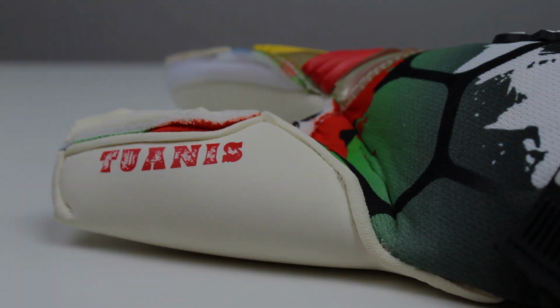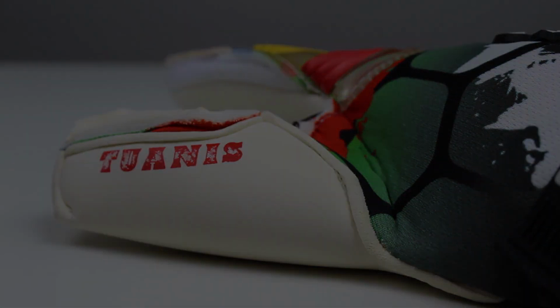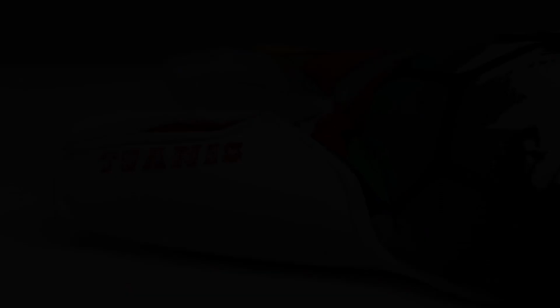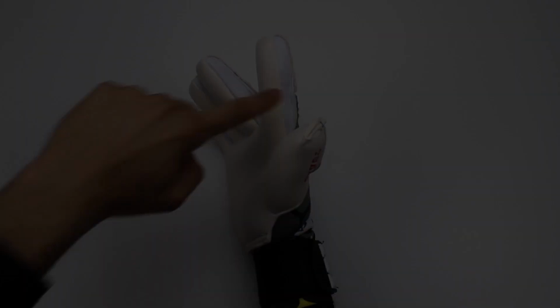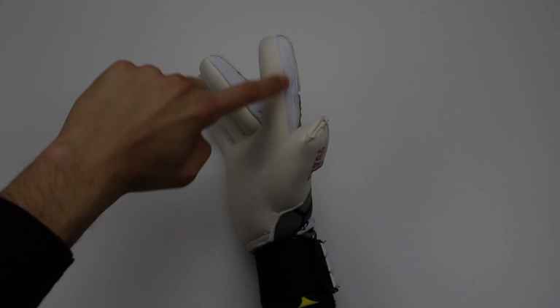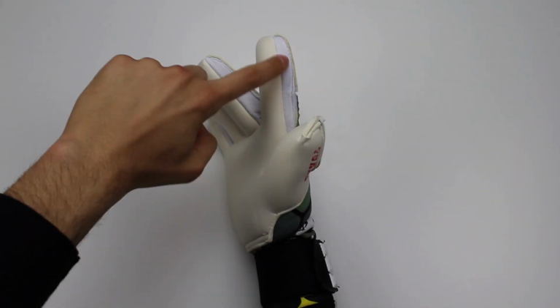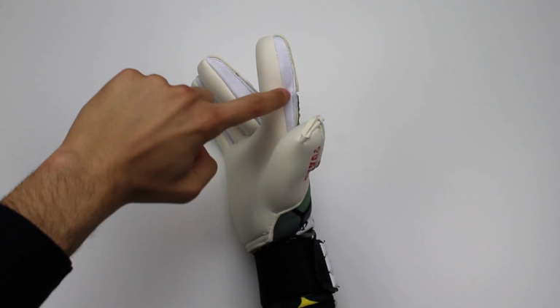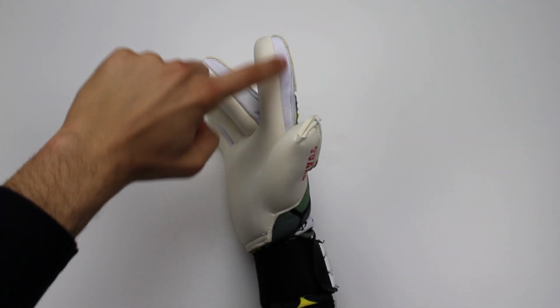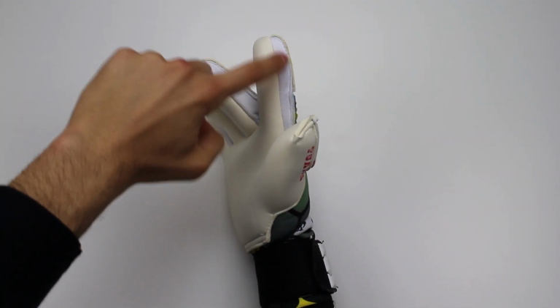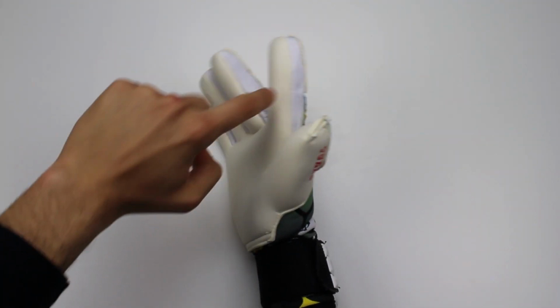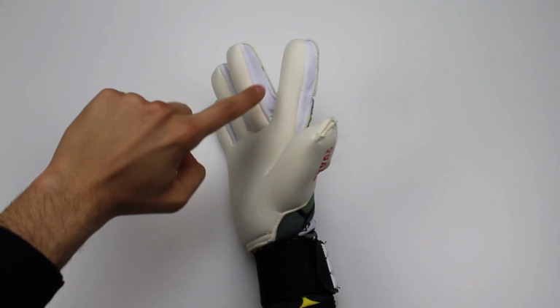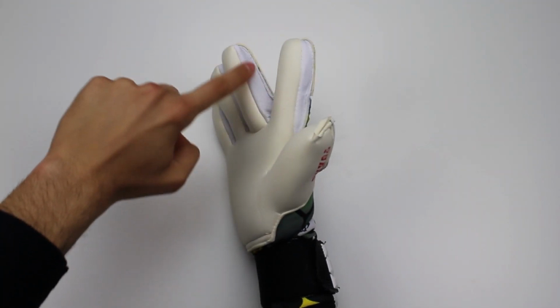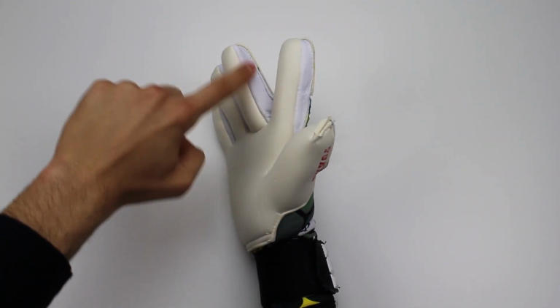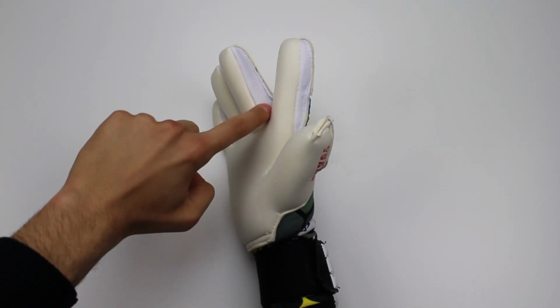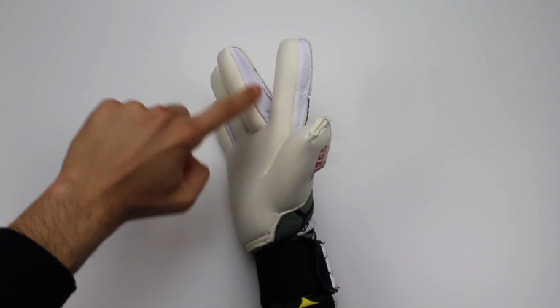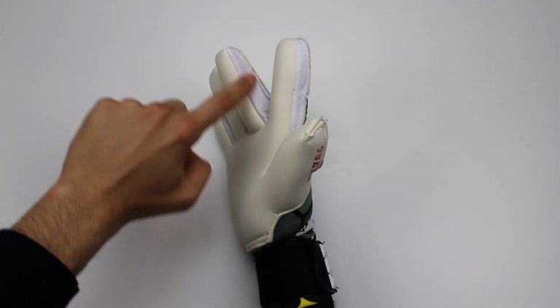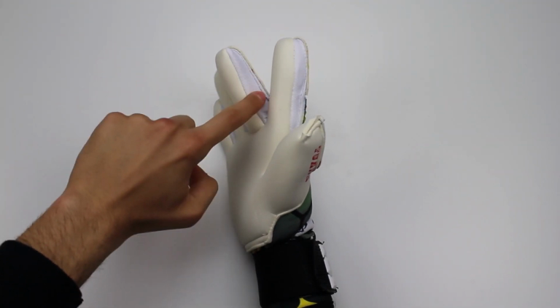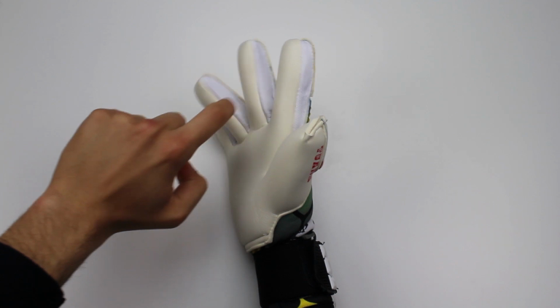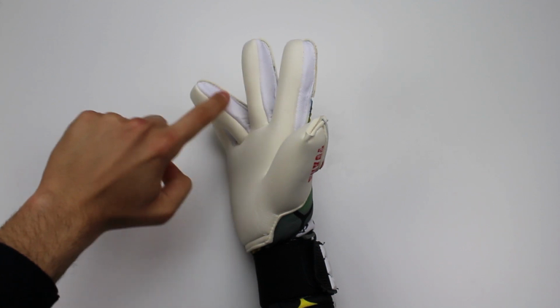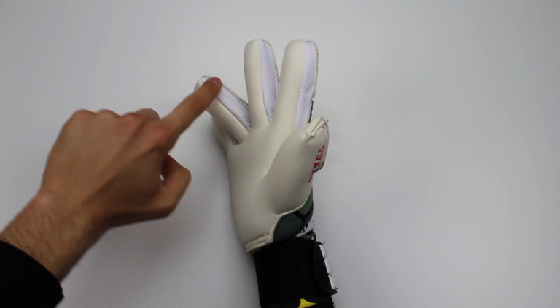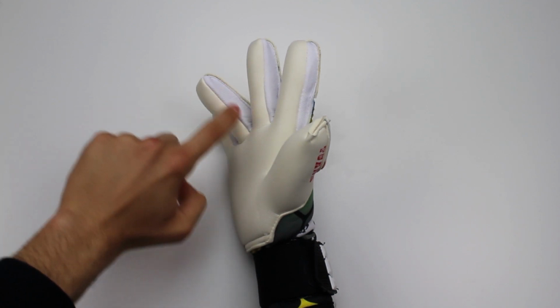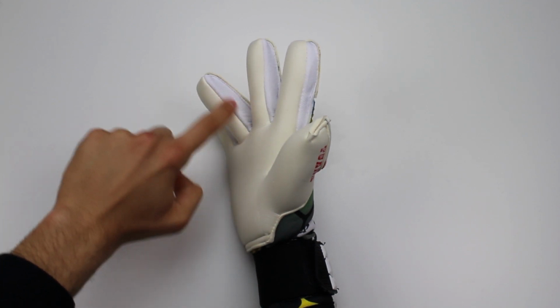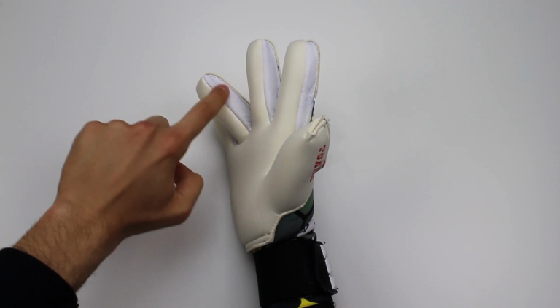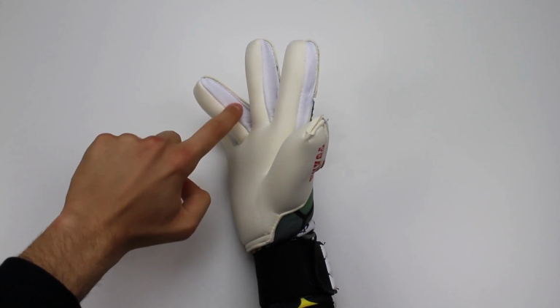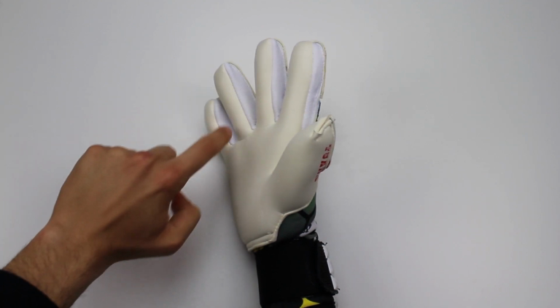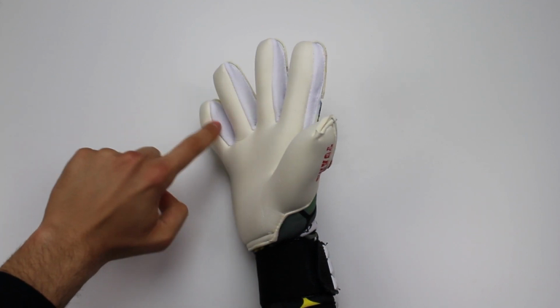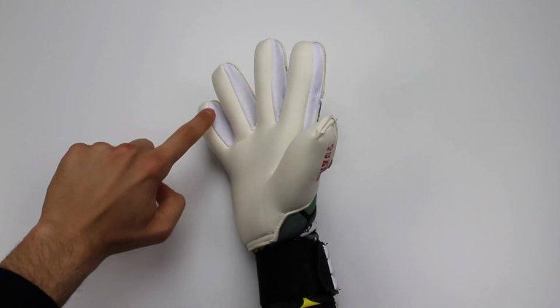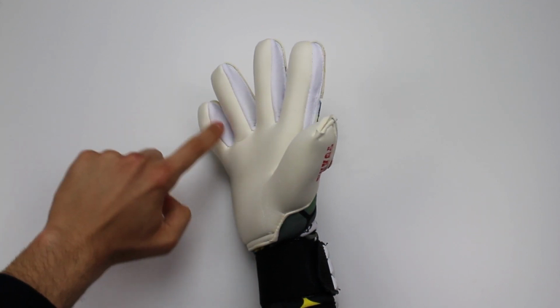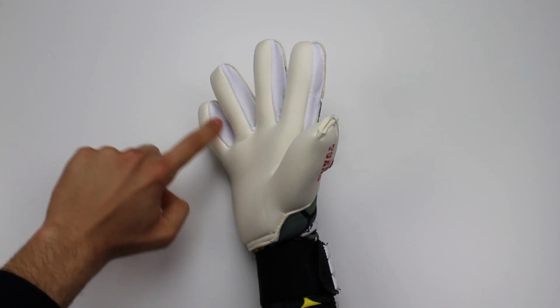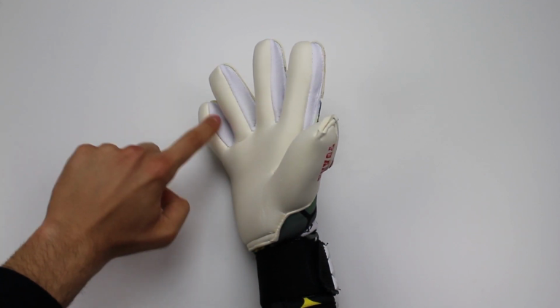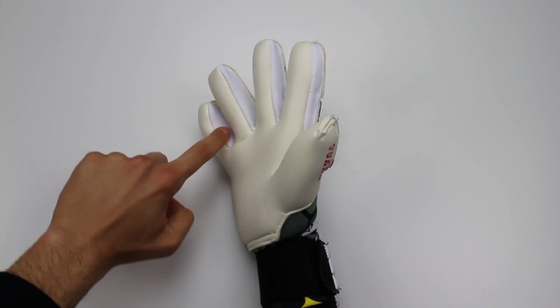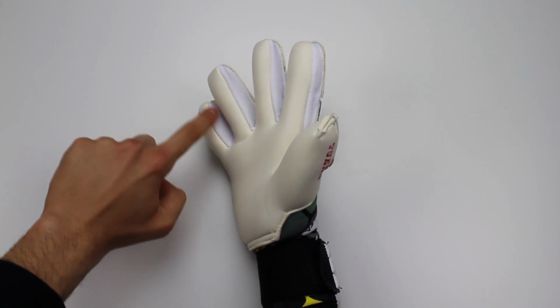Tra le dita ci sono degli inserti in rete traspirante per una superficie maggiore di presa ma anche per un'ottima ventilazione.